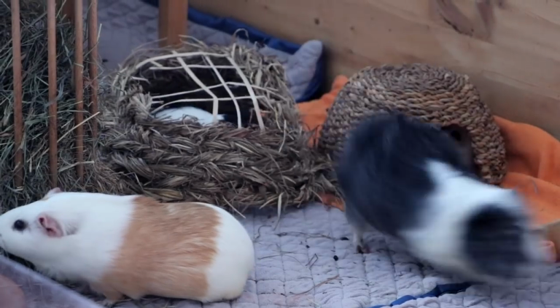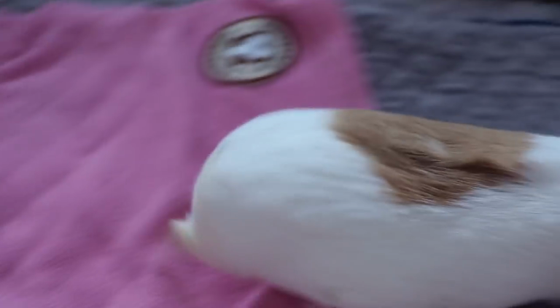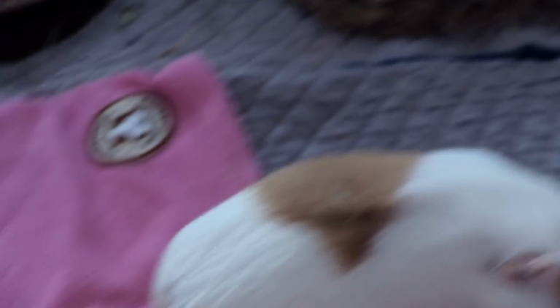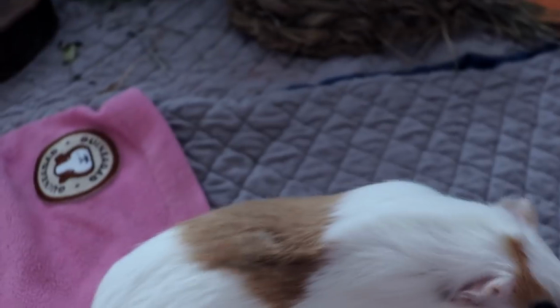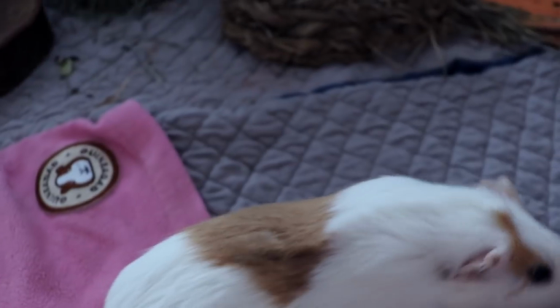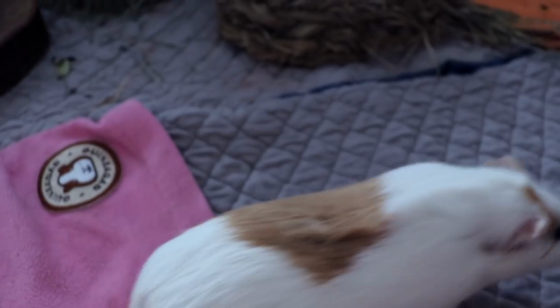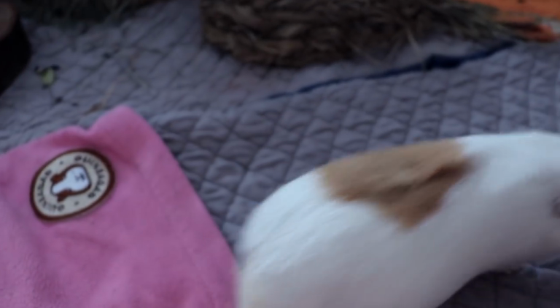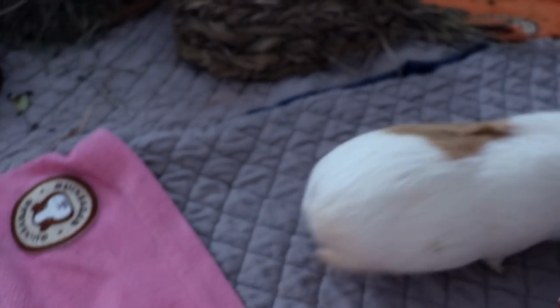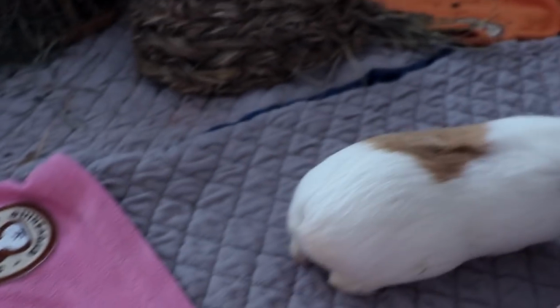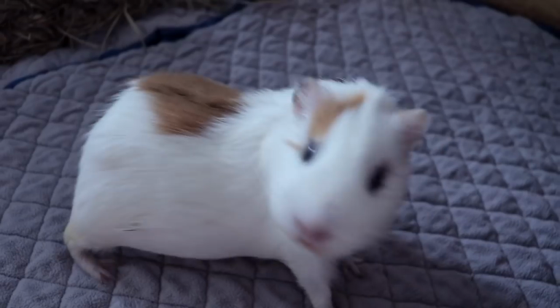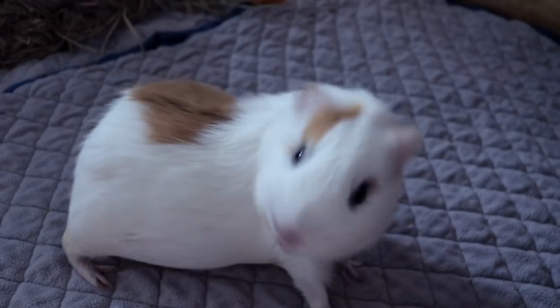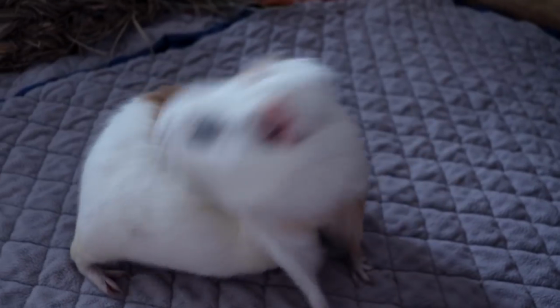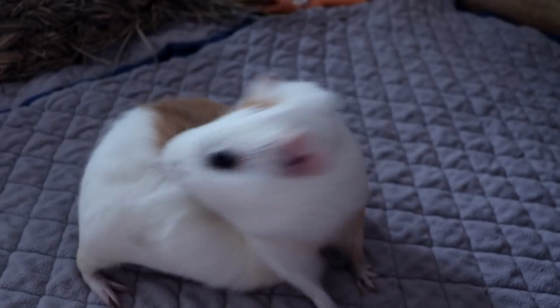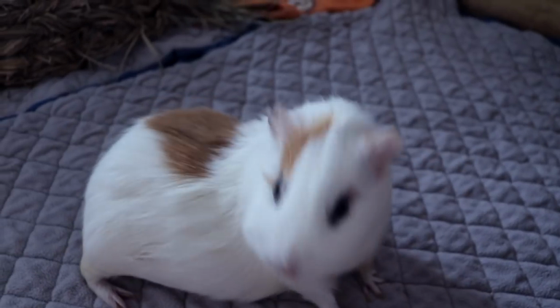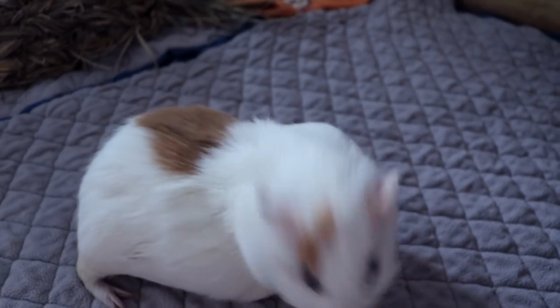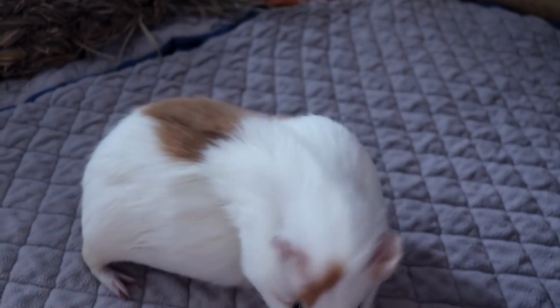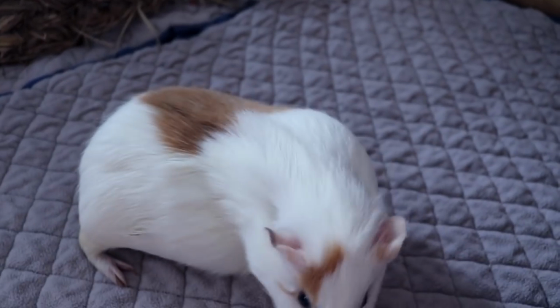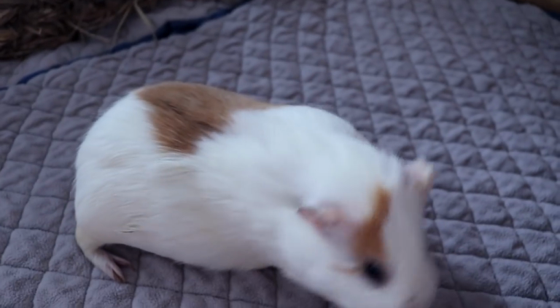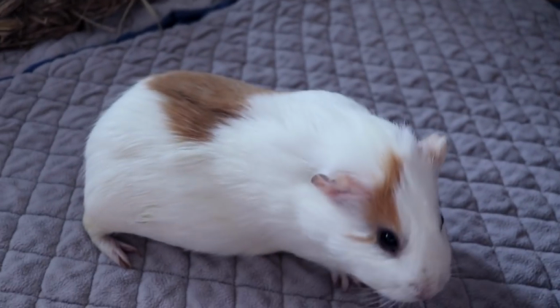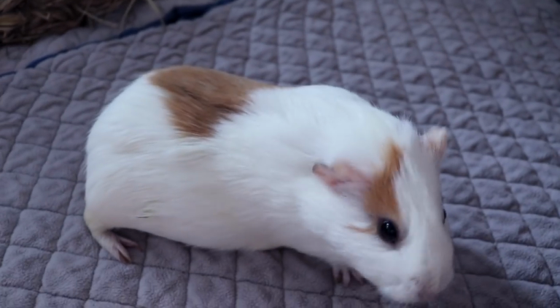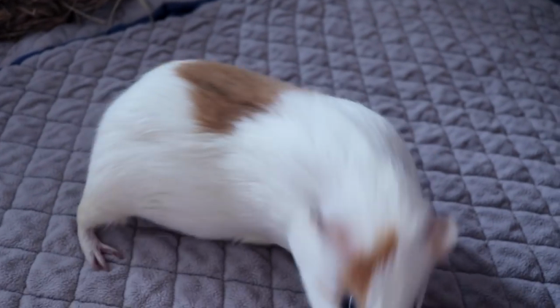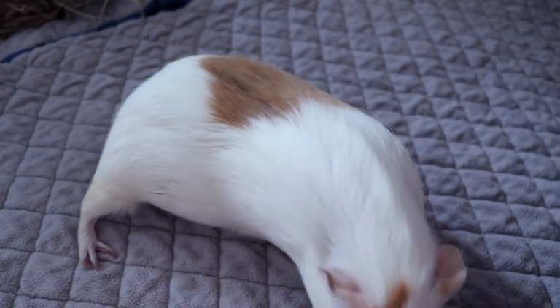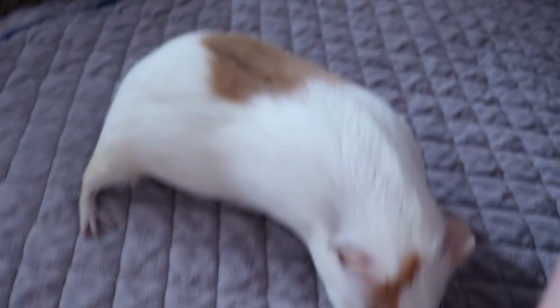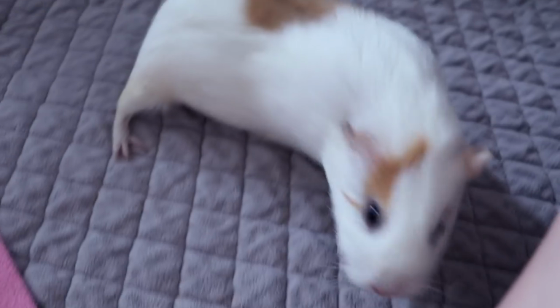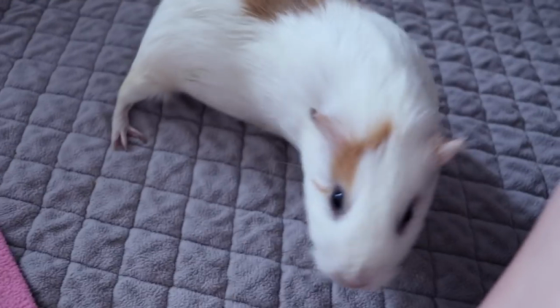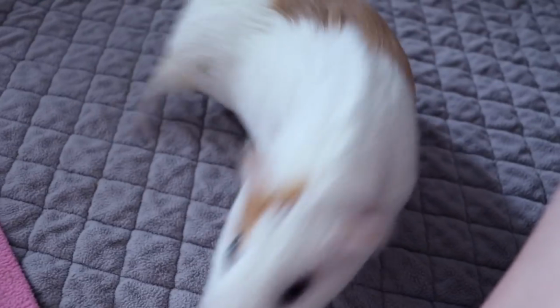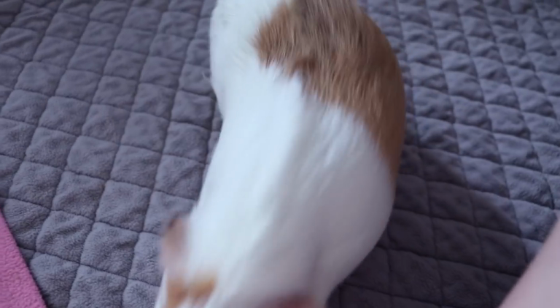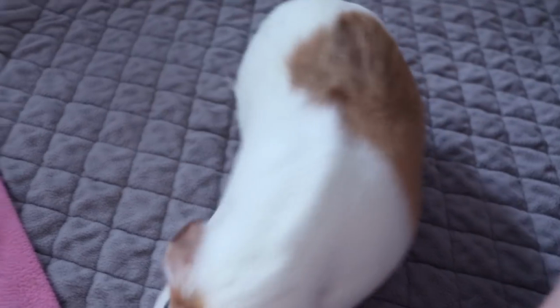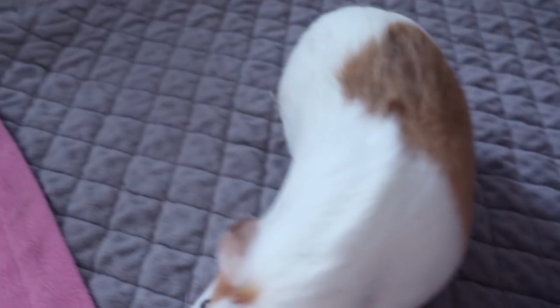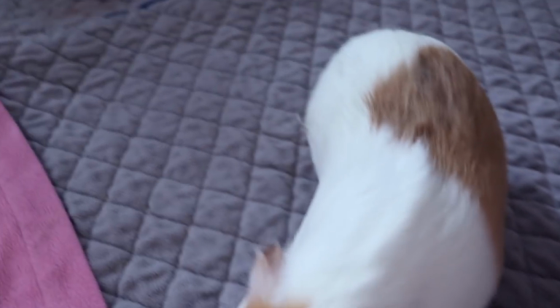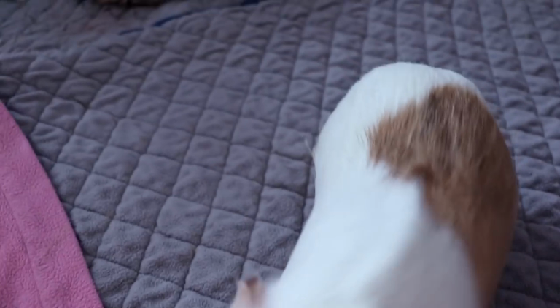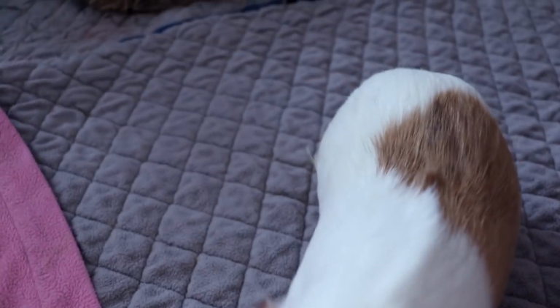Good morning everyone! Welcome from inside the guinea pig's cage. There's Gatsby.